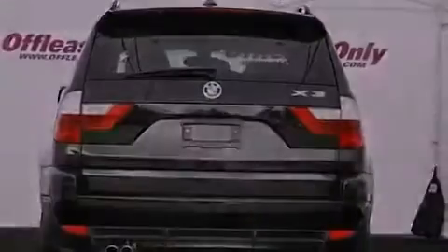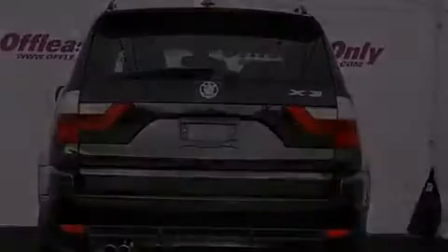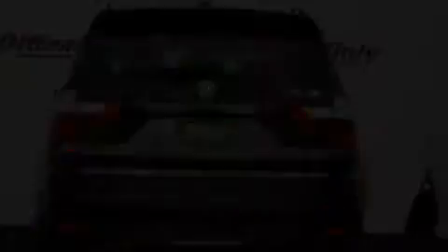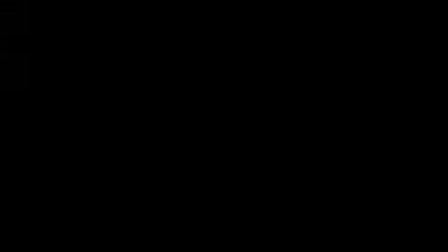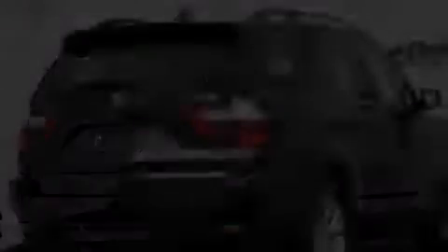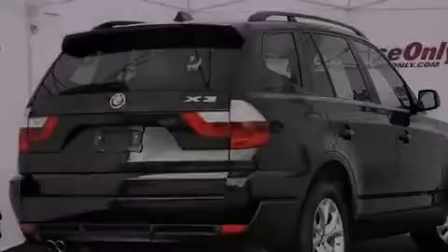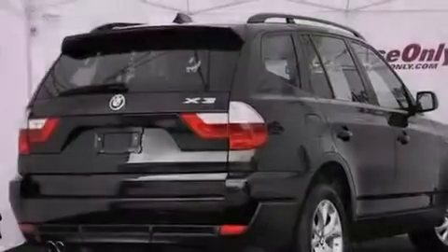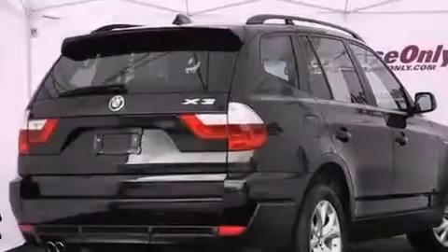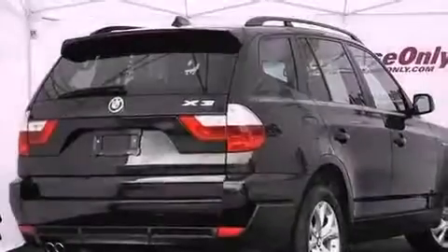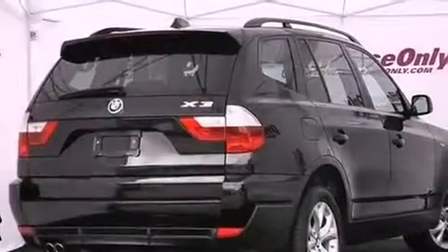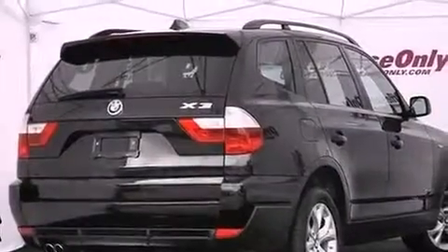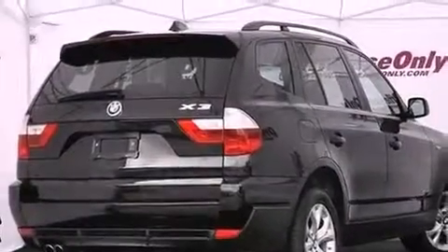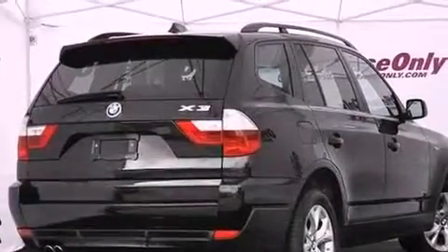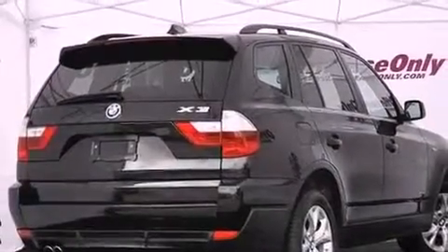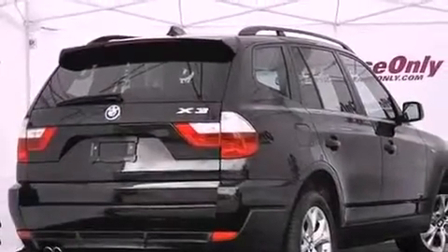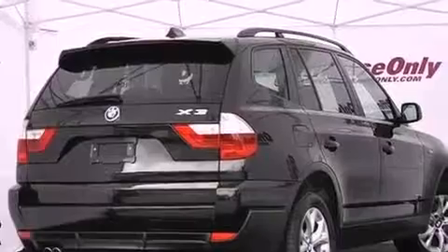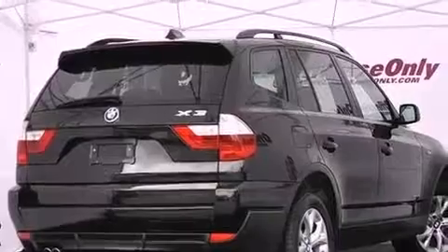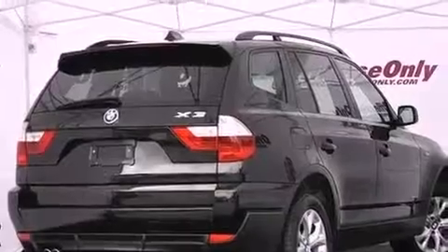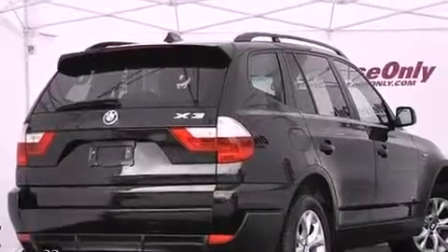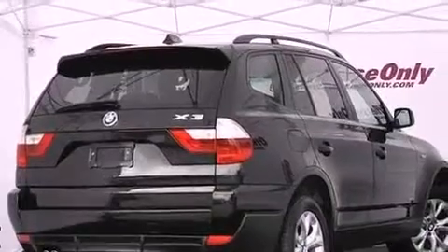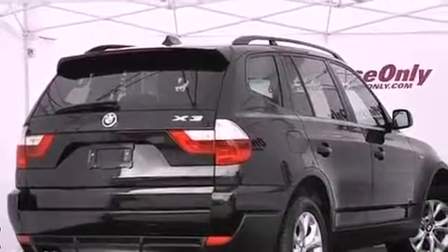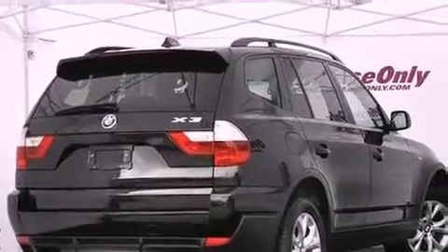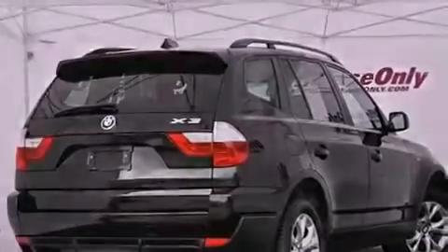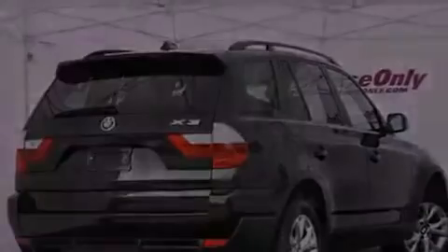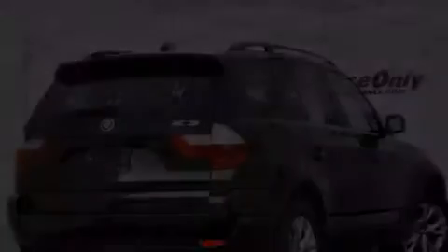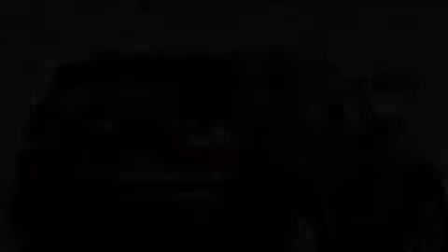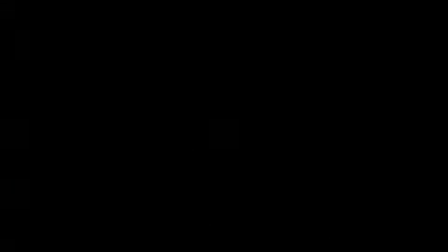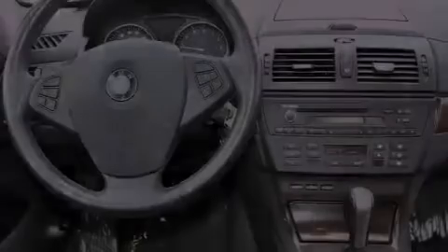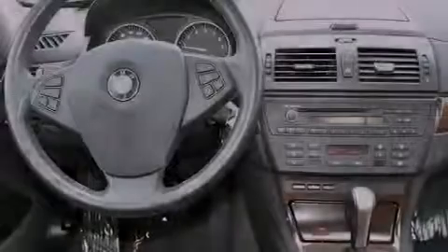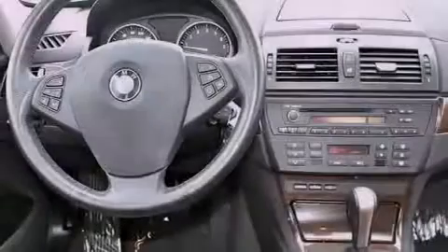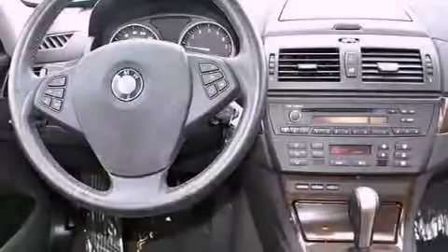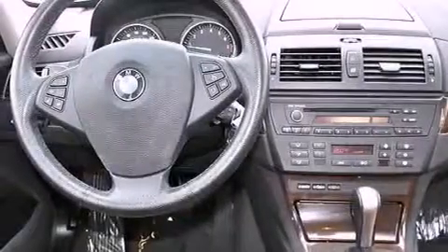Its top features and packages include the premium package, X-Drive, and adaptive brake lights.